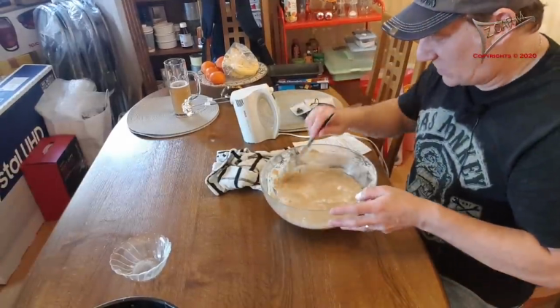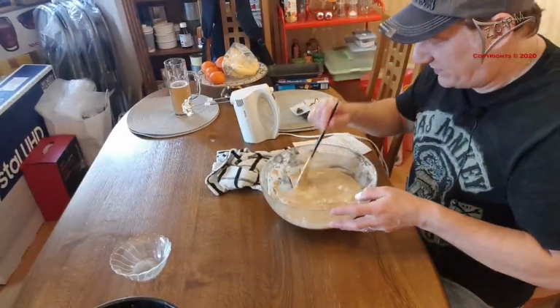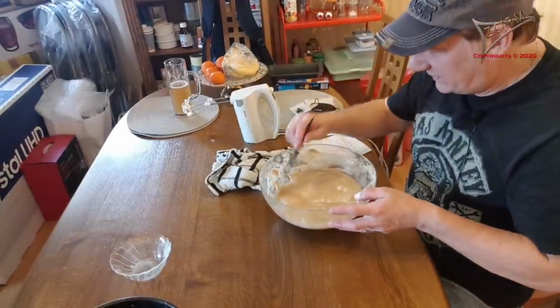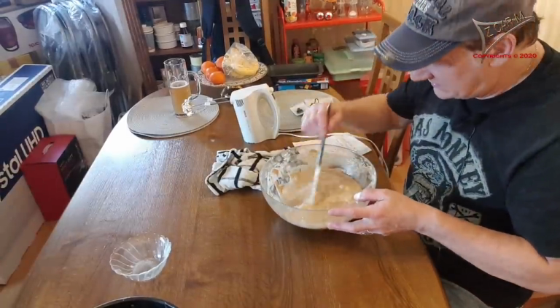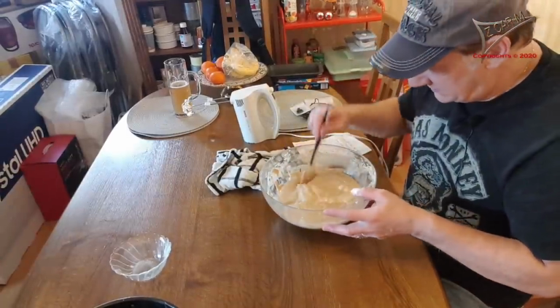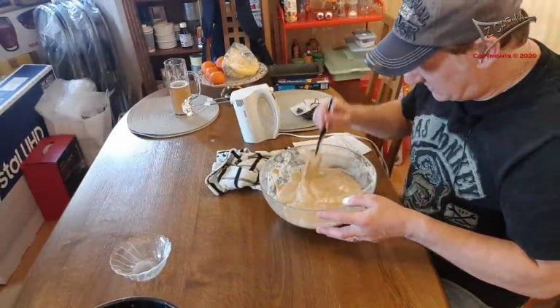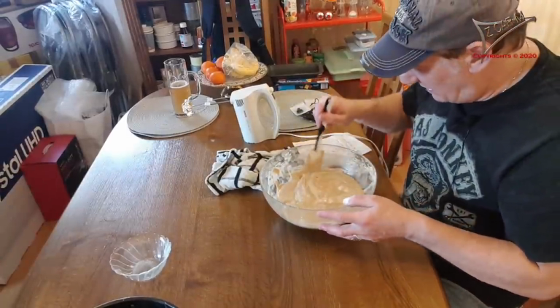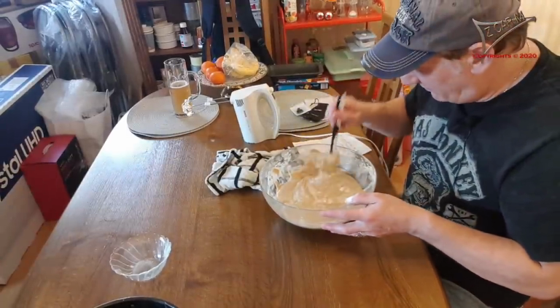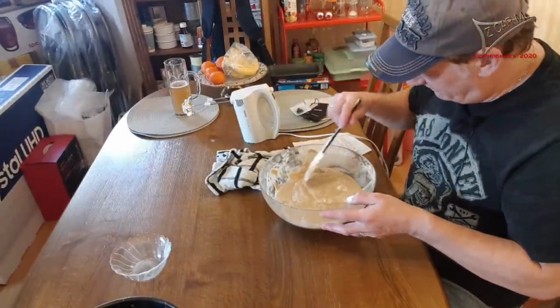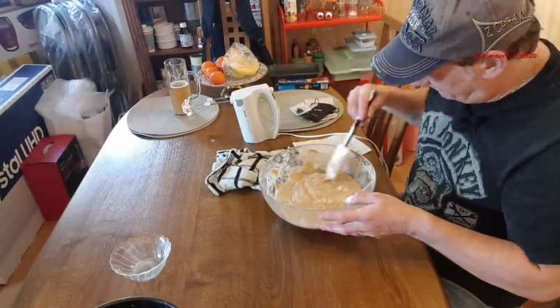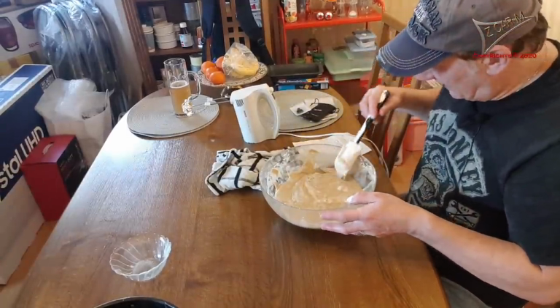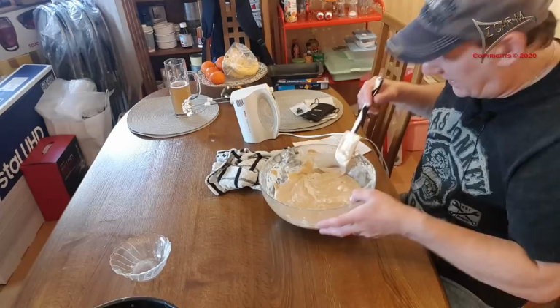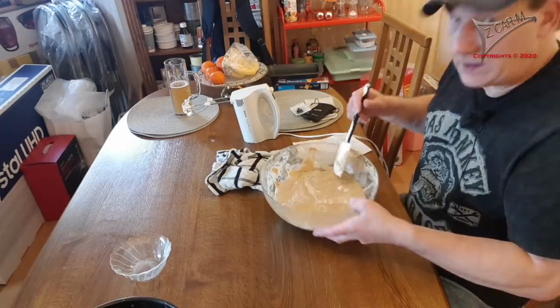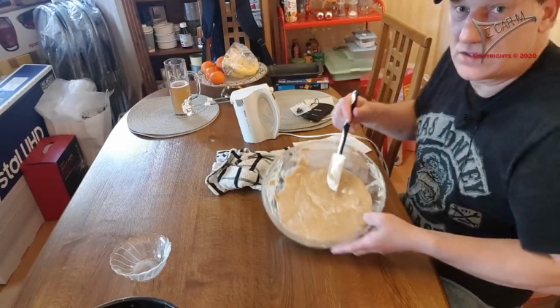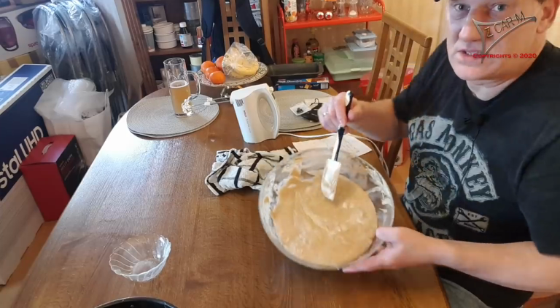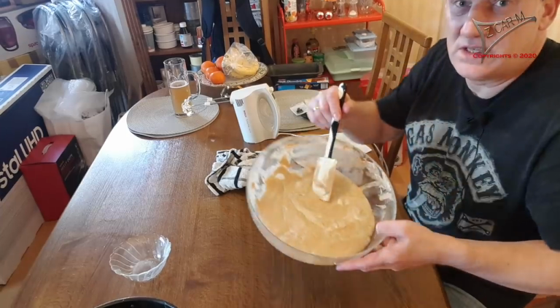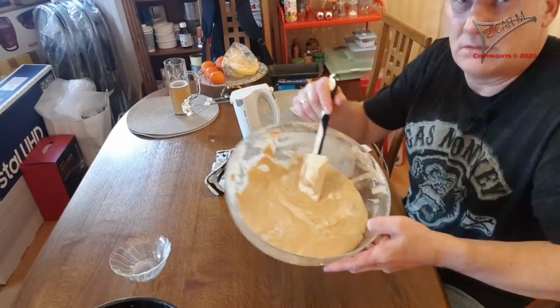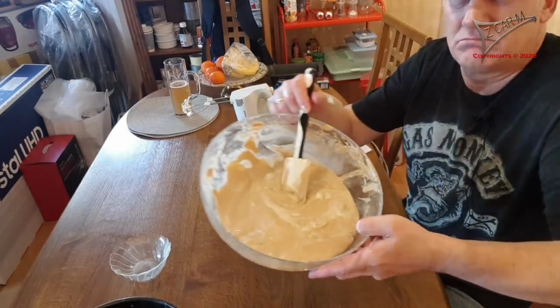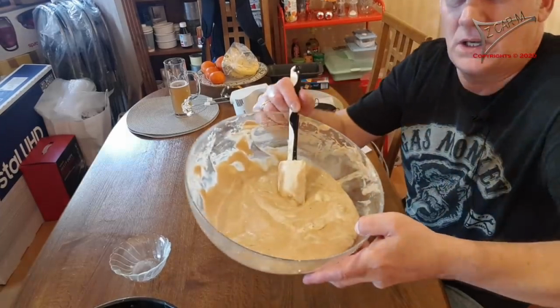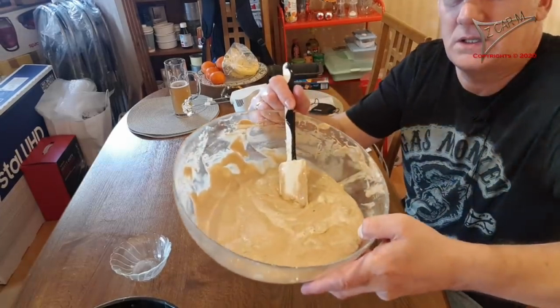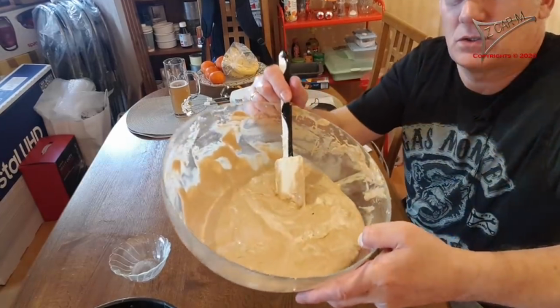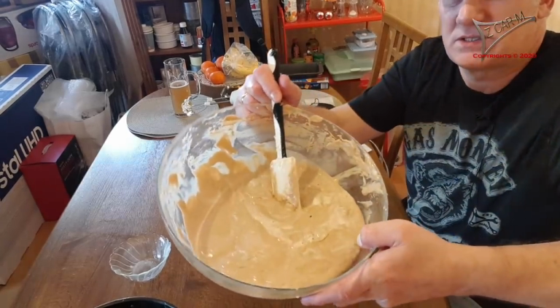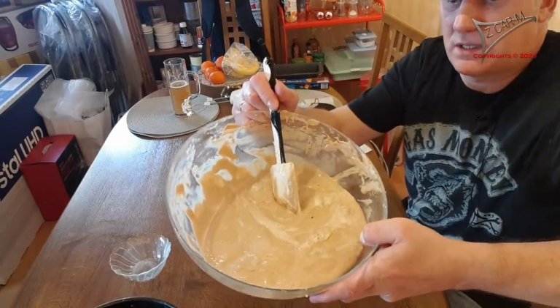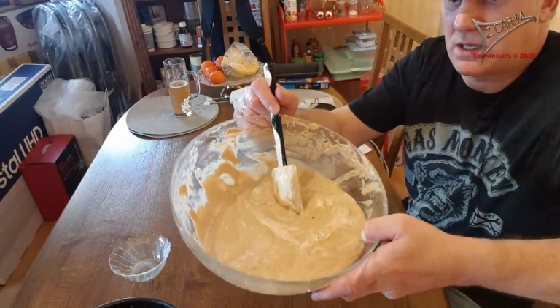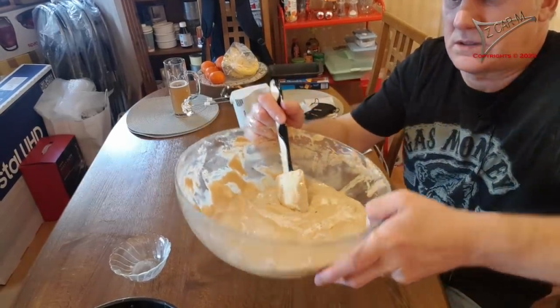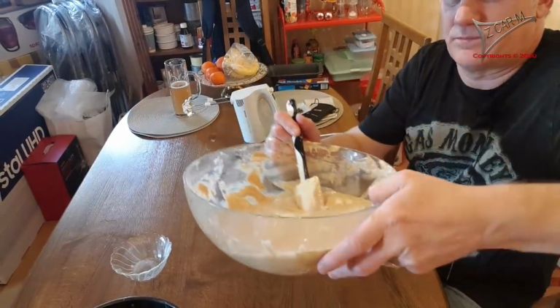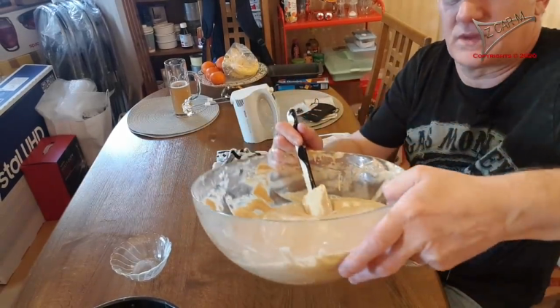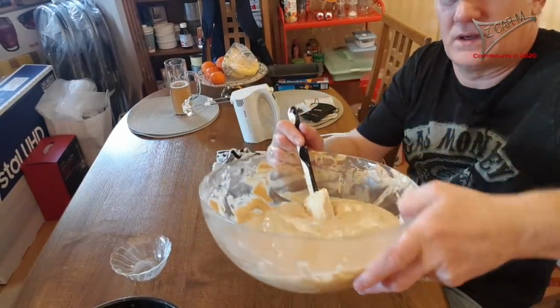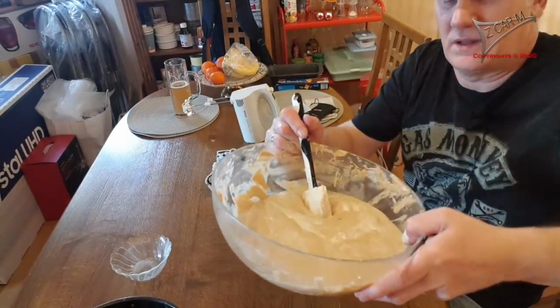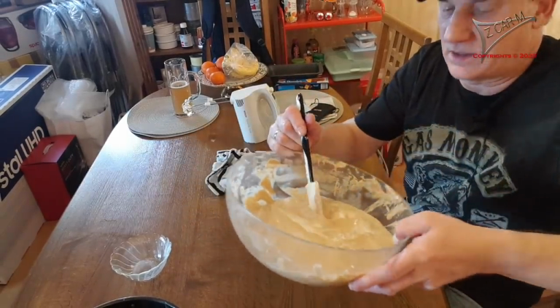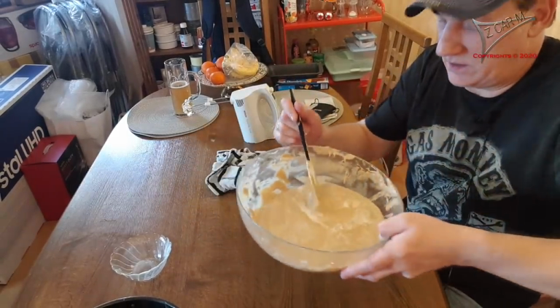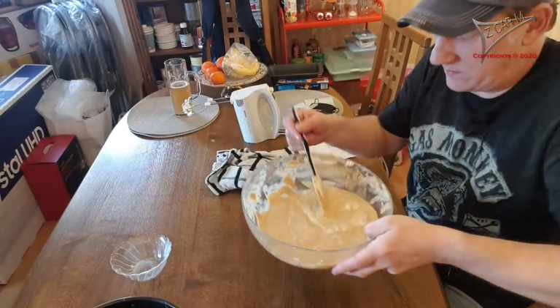I think the batter is enough. As you can see, it looks good — it's a nice consistency.